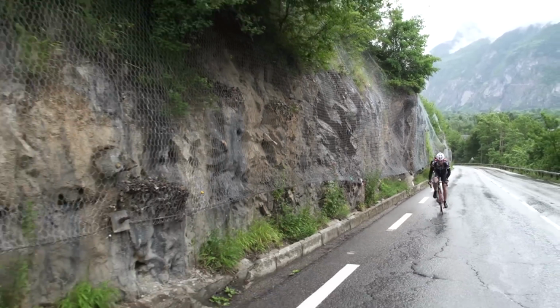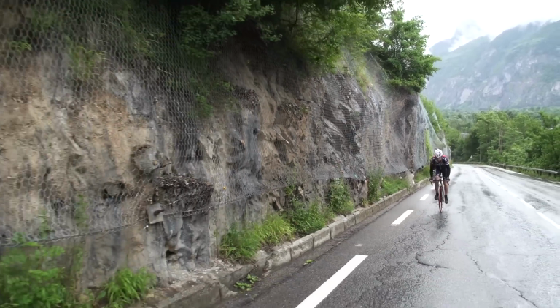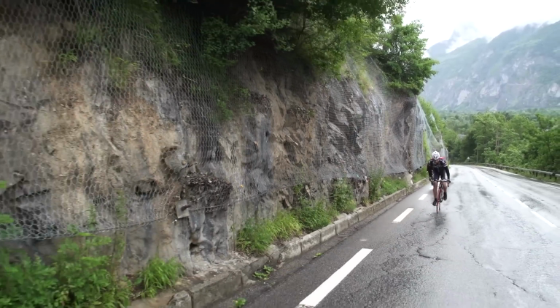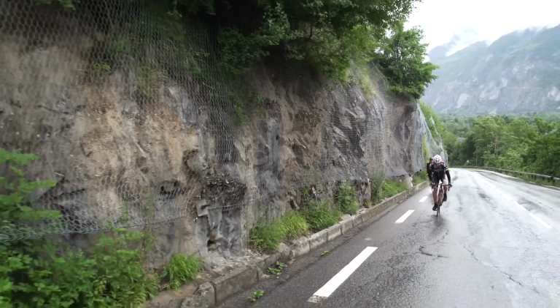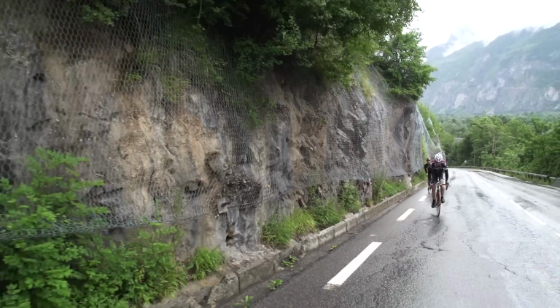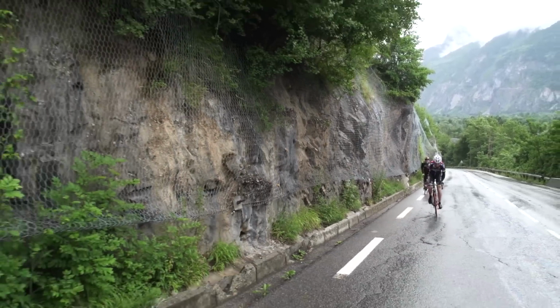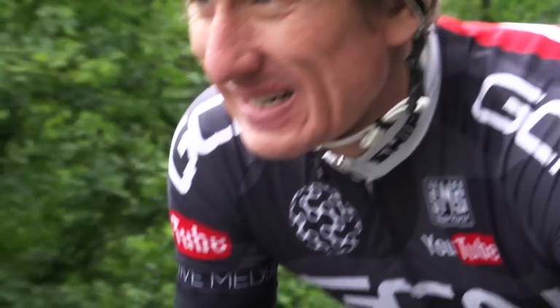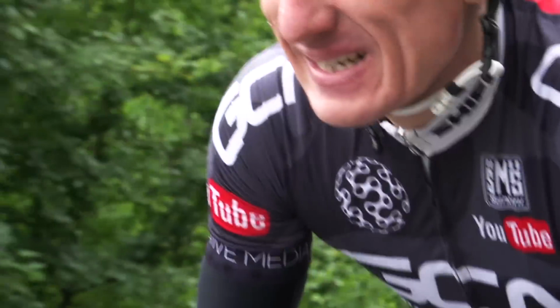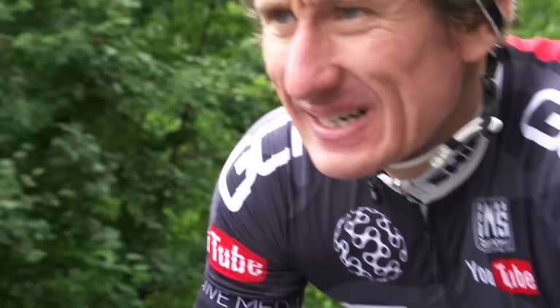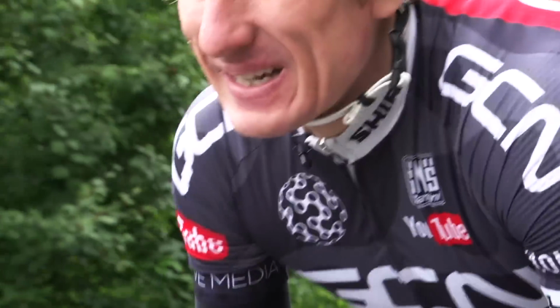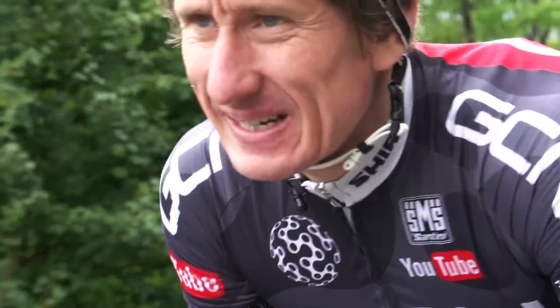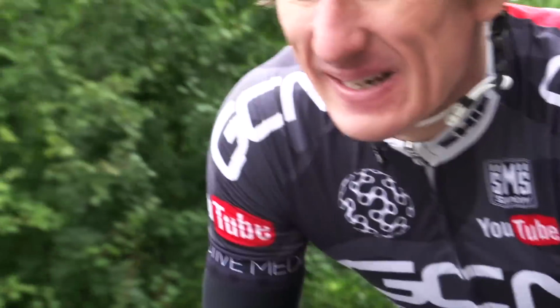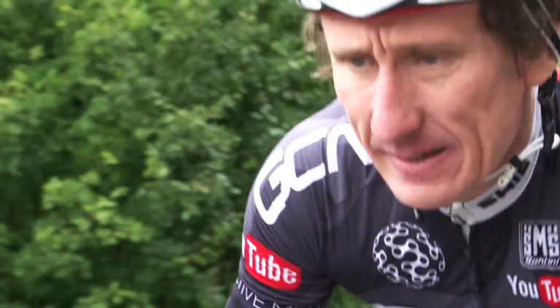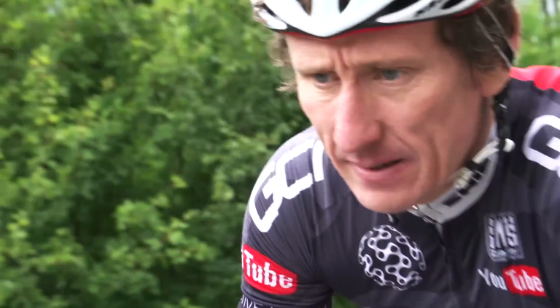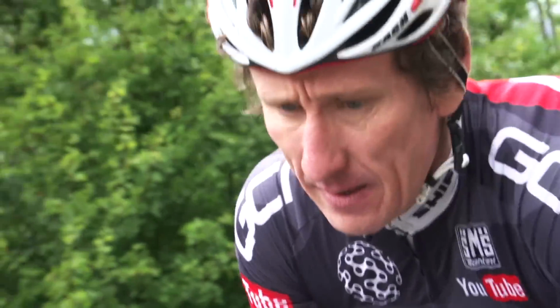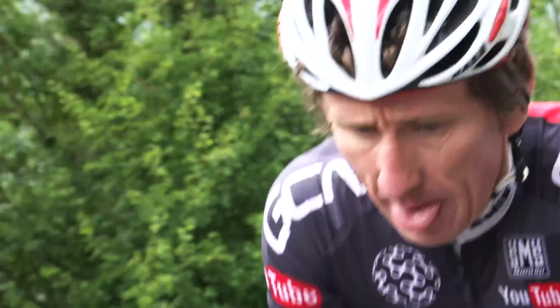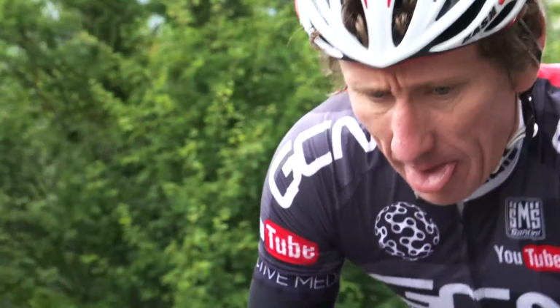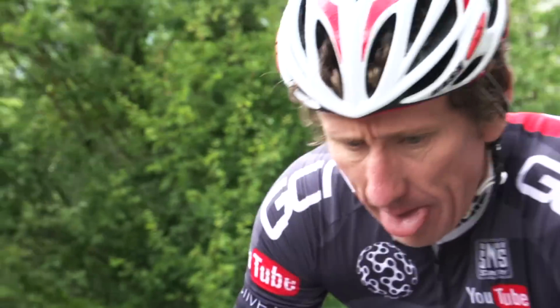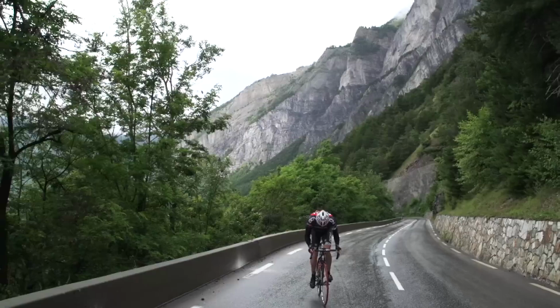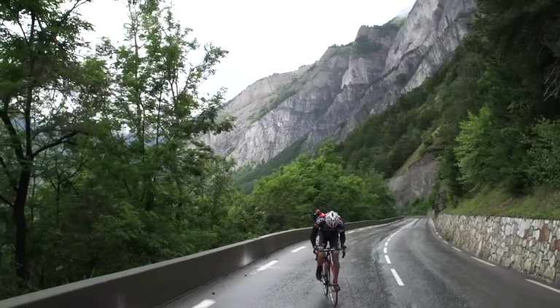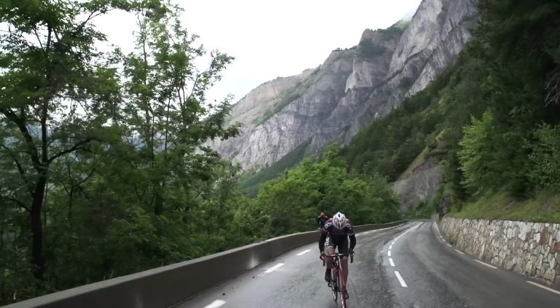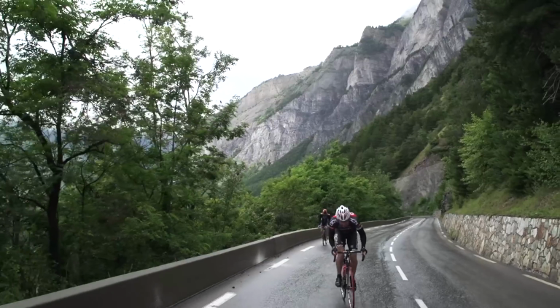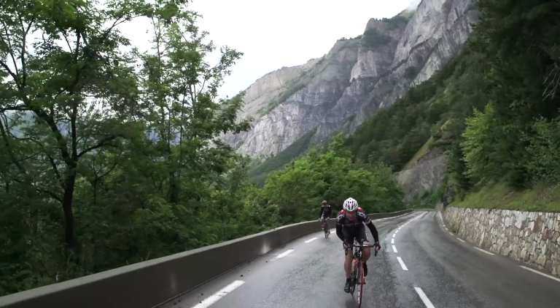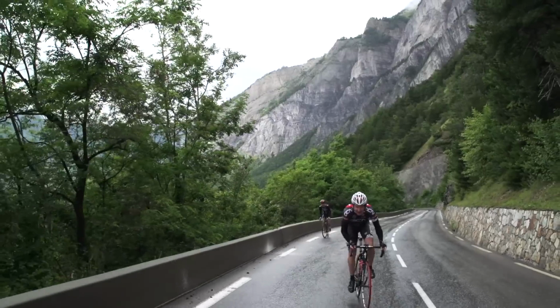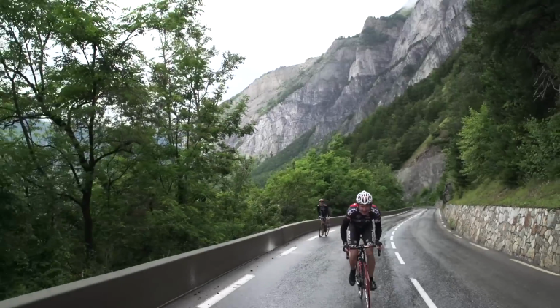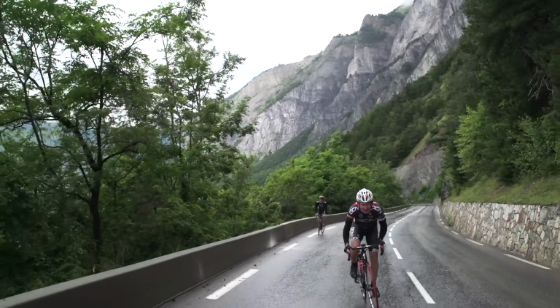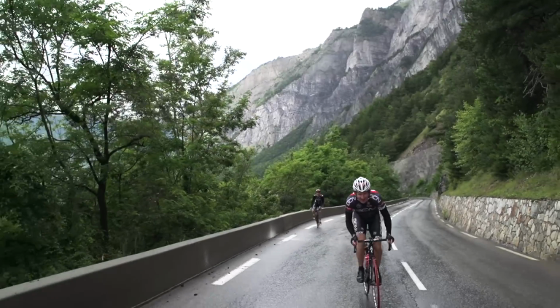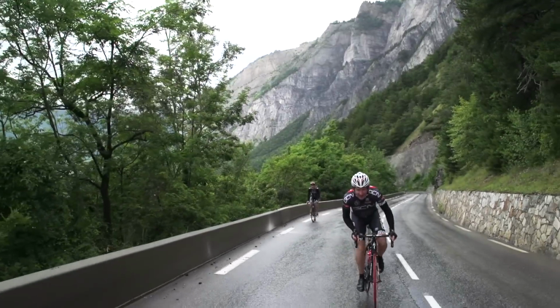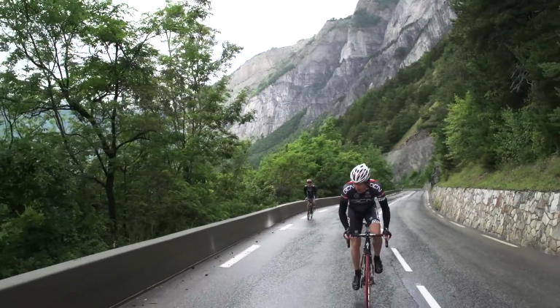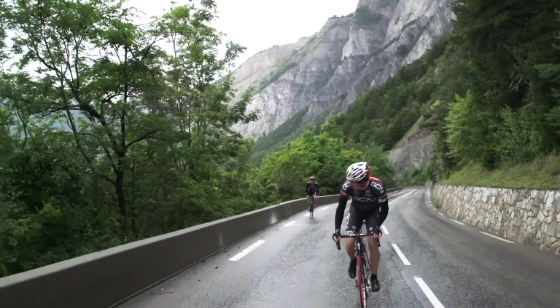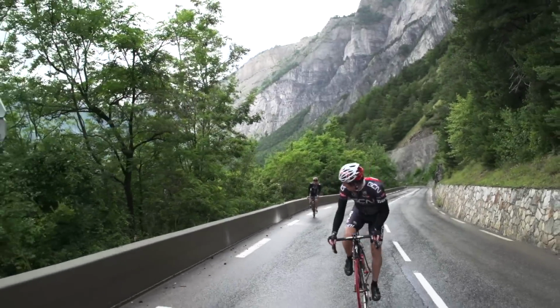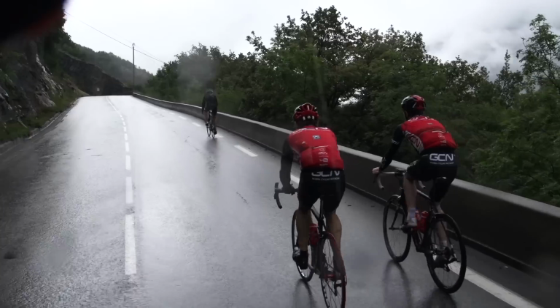Well, hopefully we'll see the sun break through soon. The weather, as ever here in the Alps, remarkably changeable.